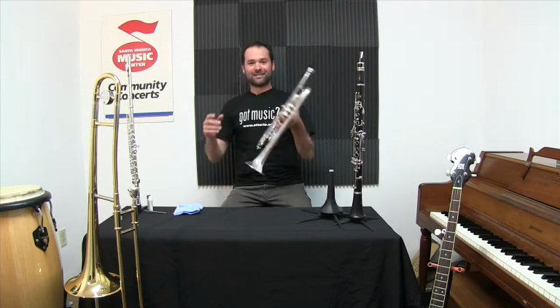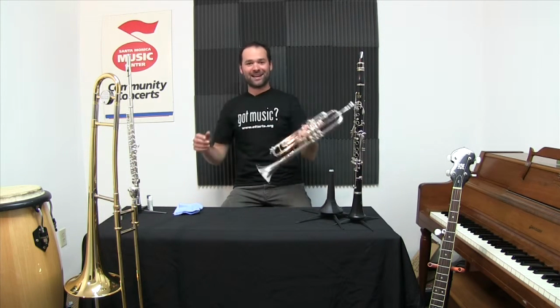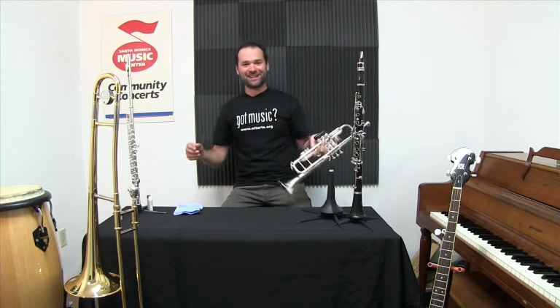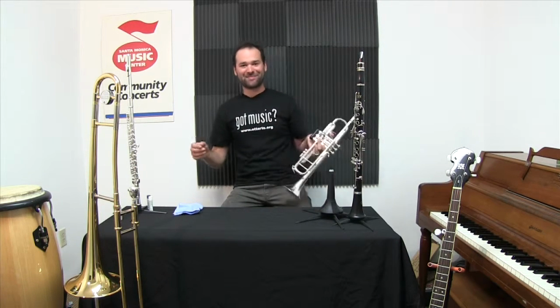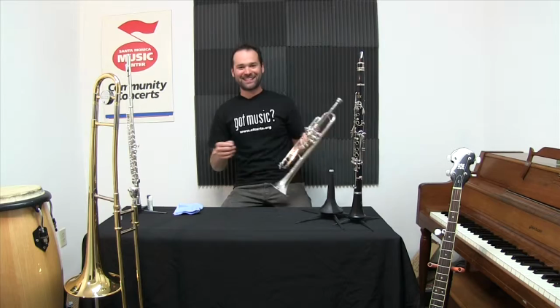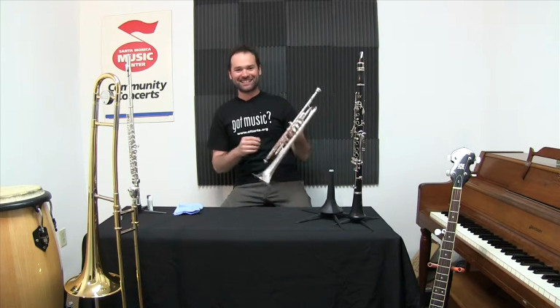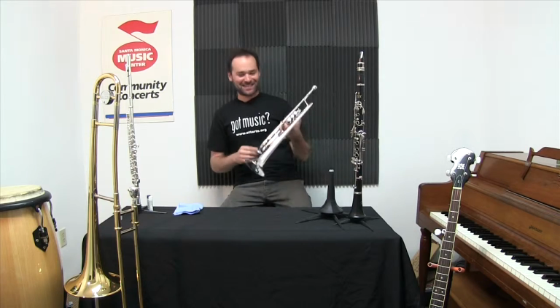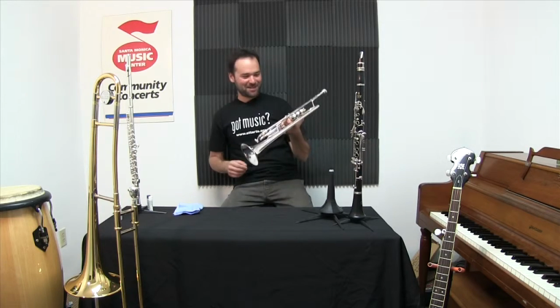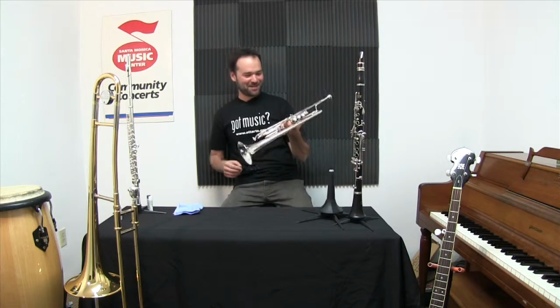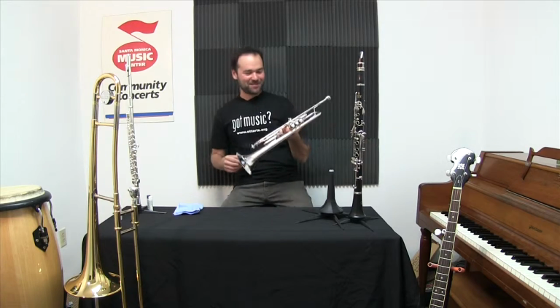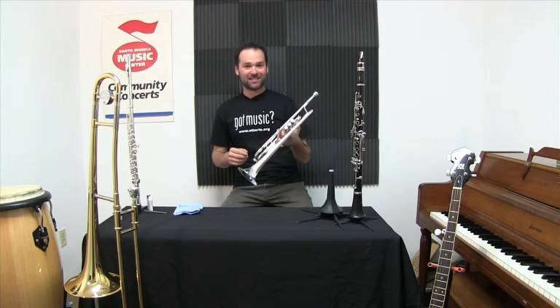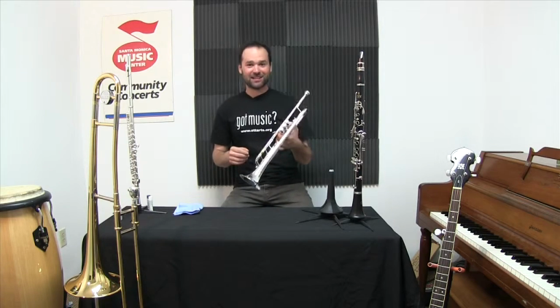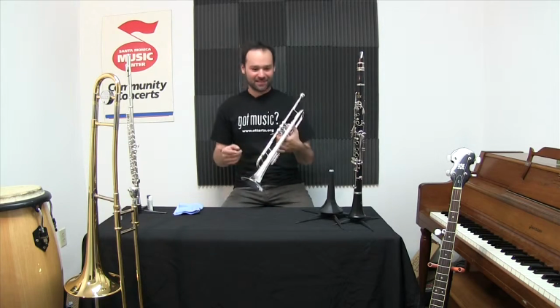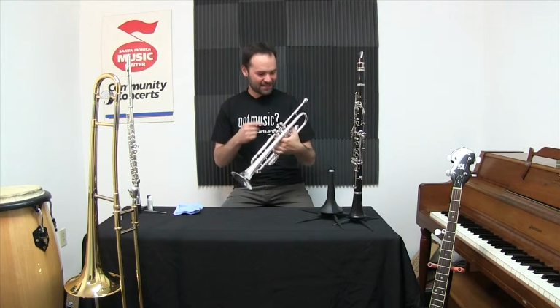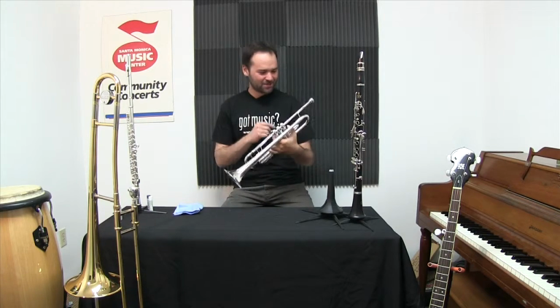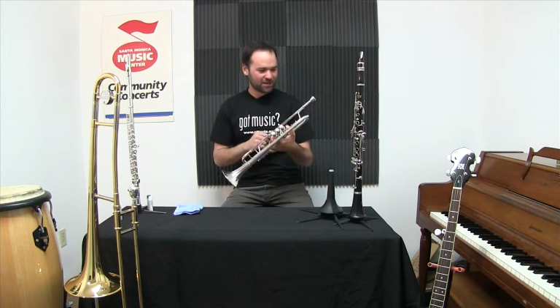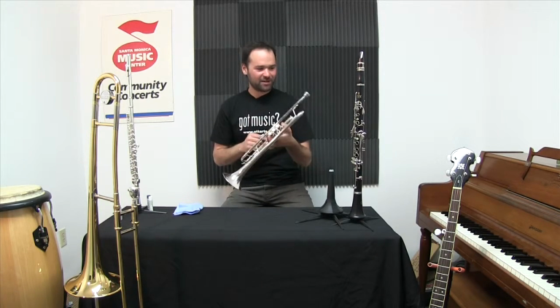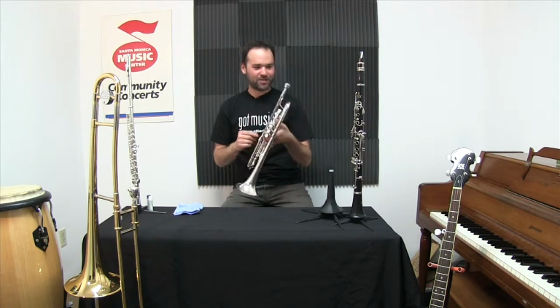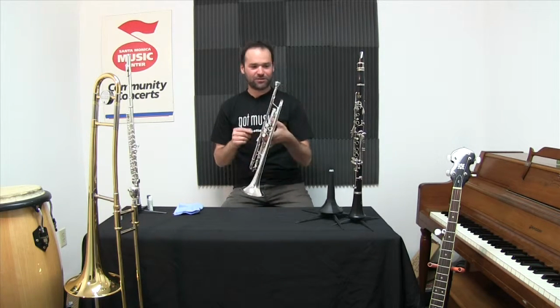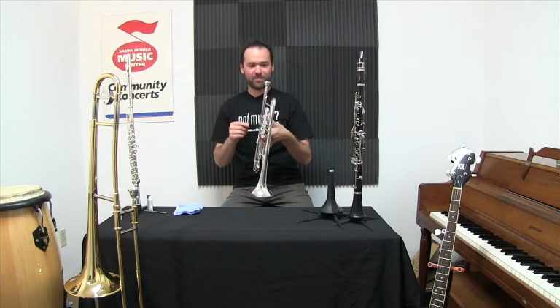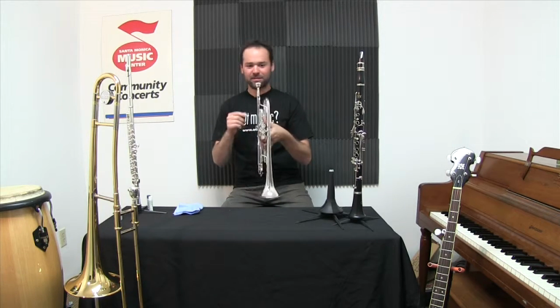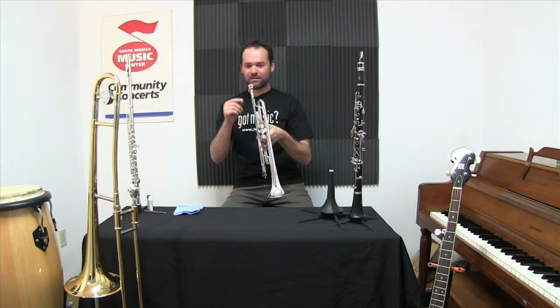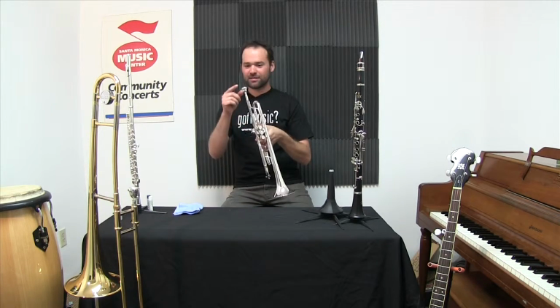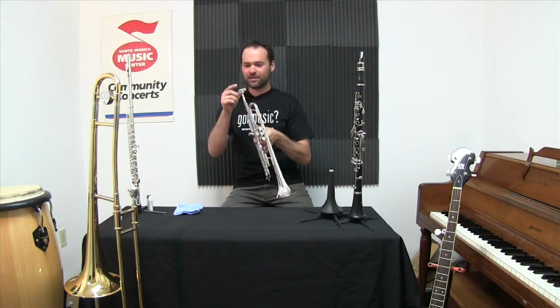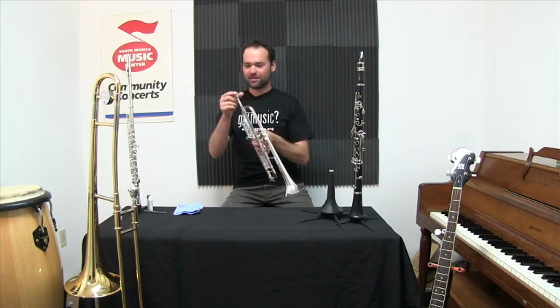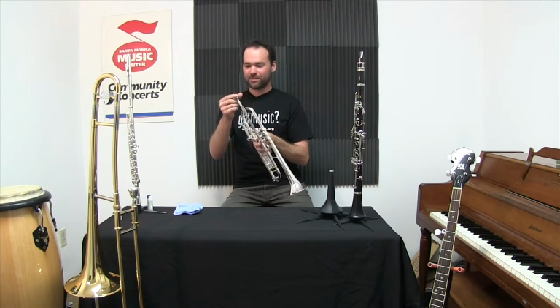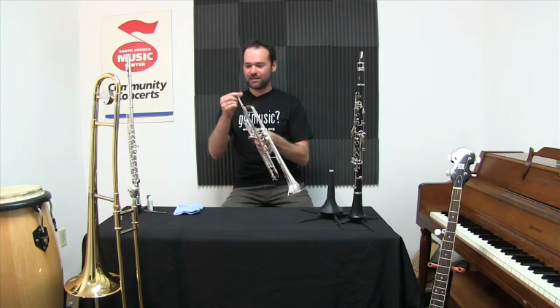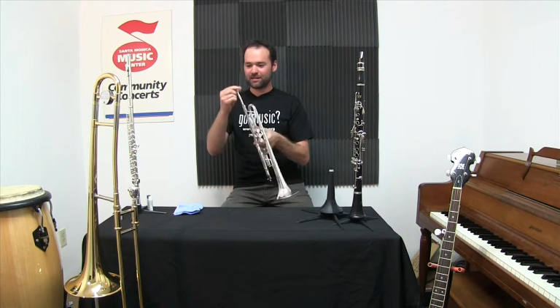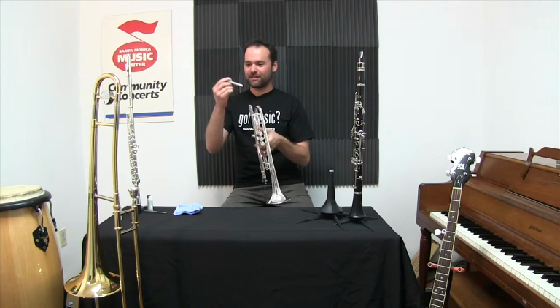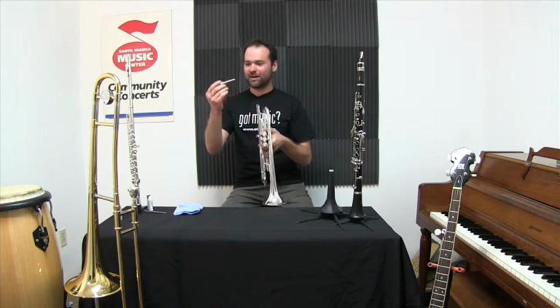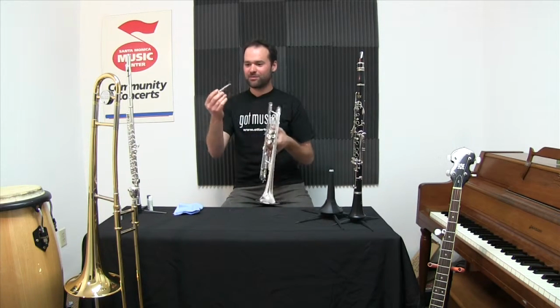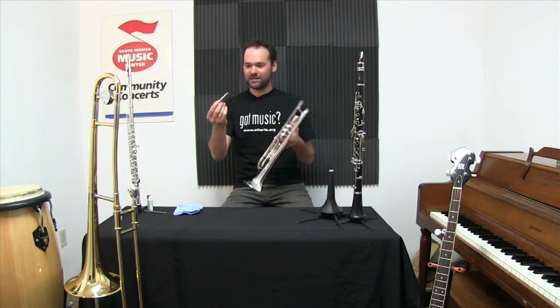Hi, it's Benny at the Santa Monica Music Center. Today we're talking about the trumpet. Let's start at the beginning — the mouthpiece.